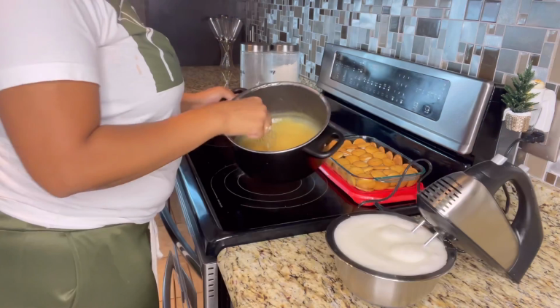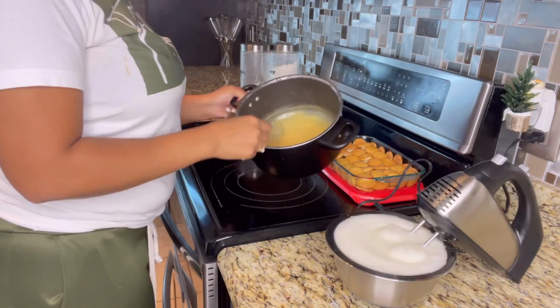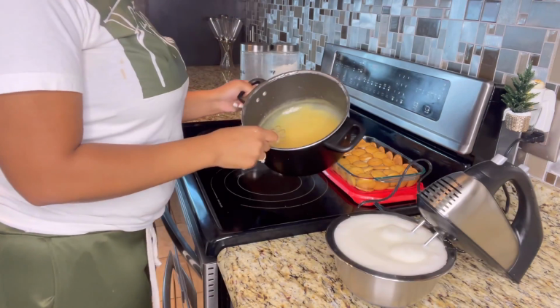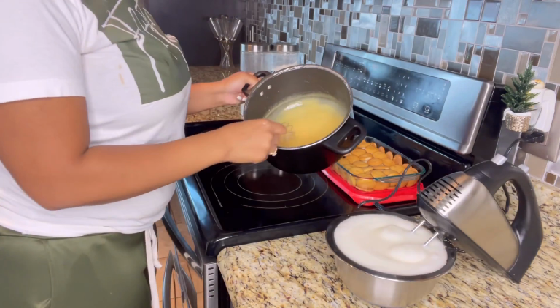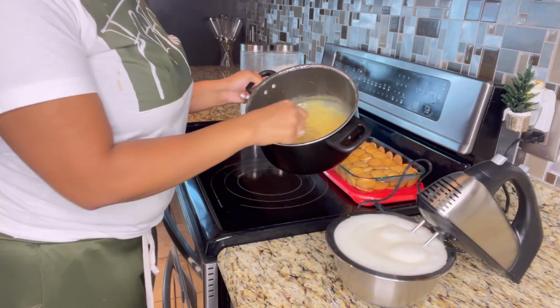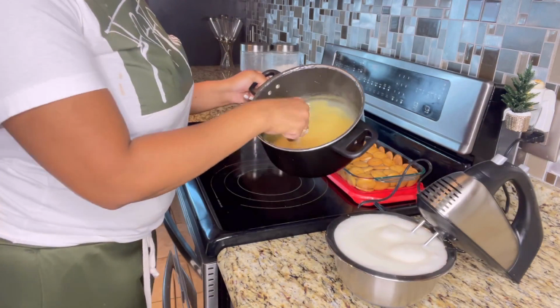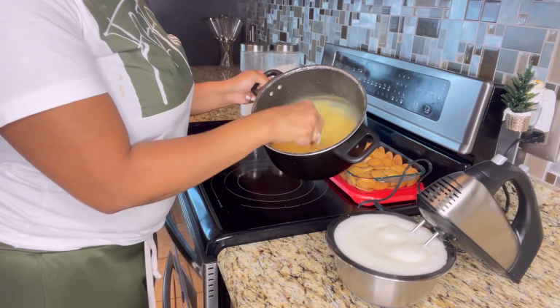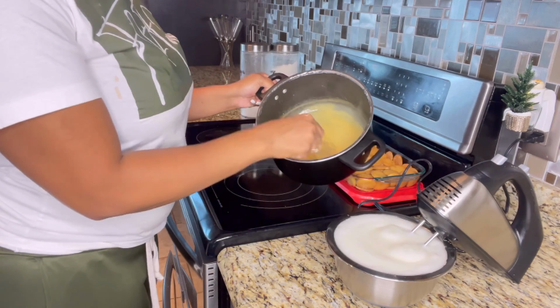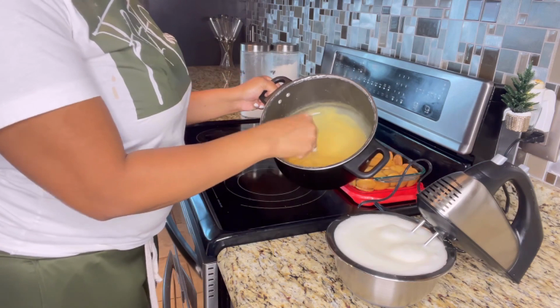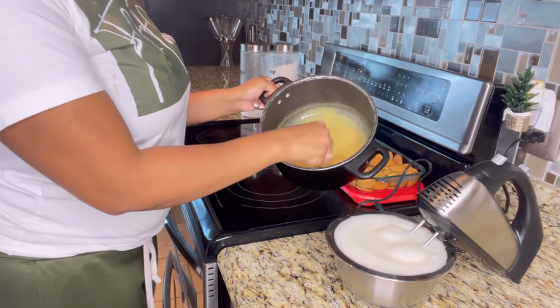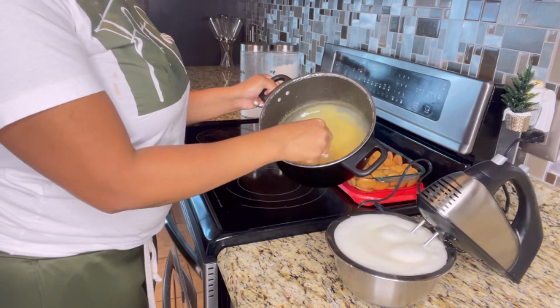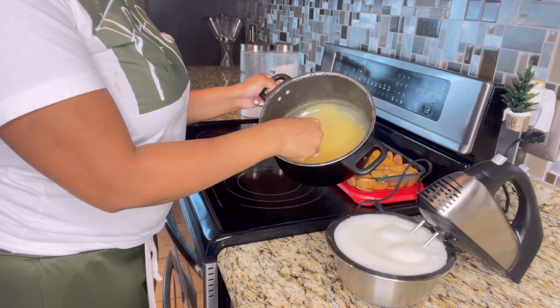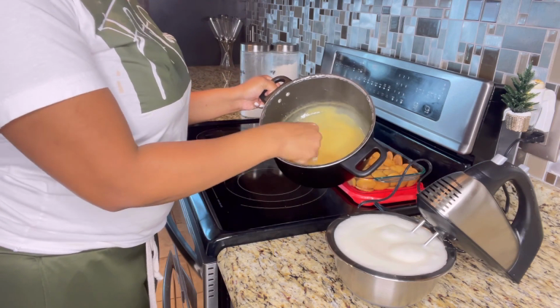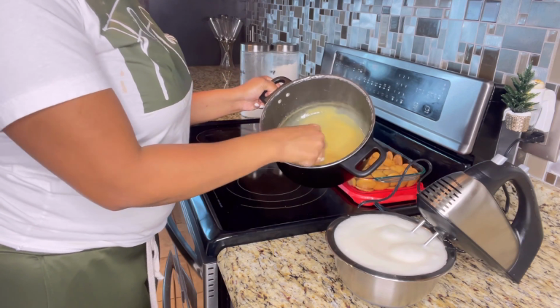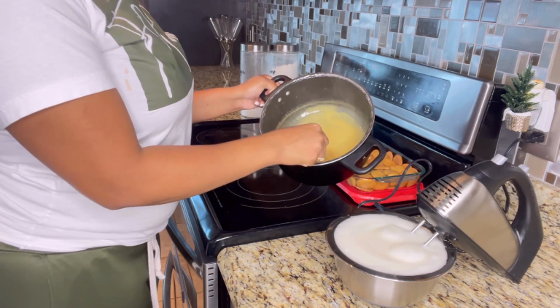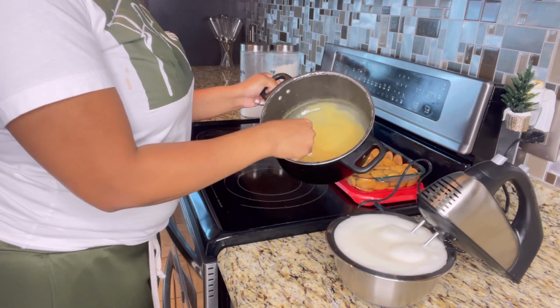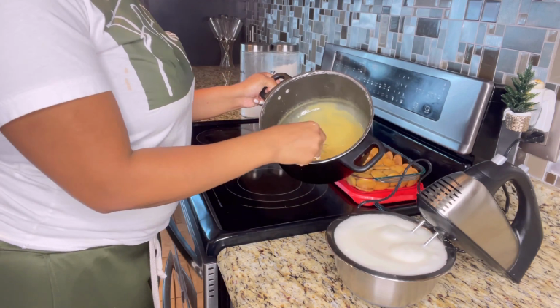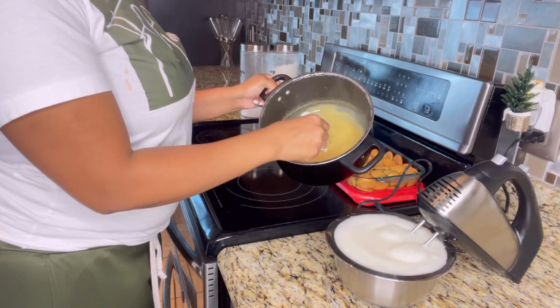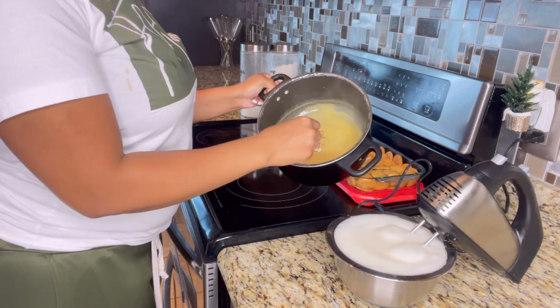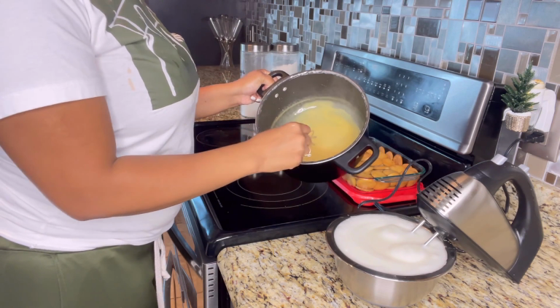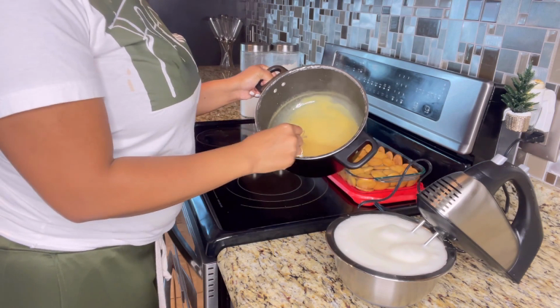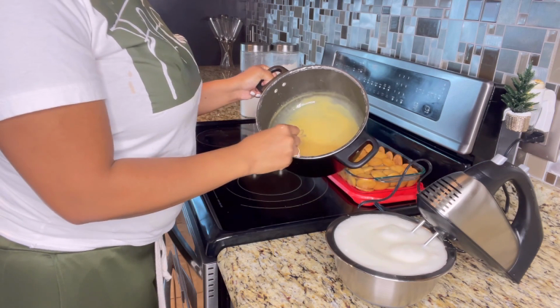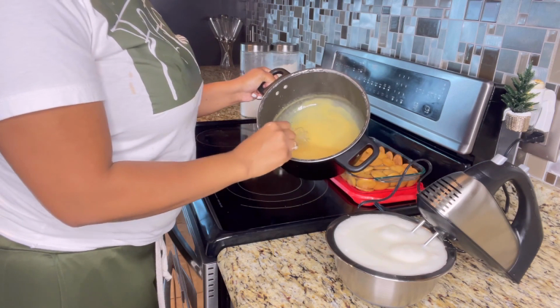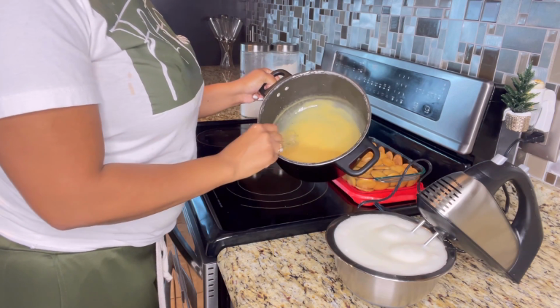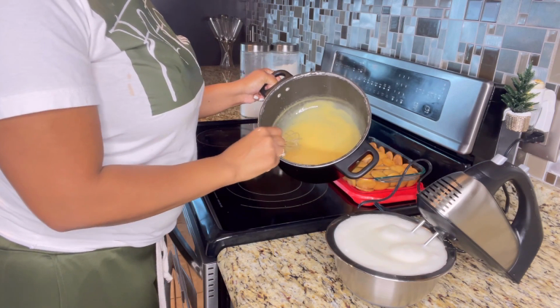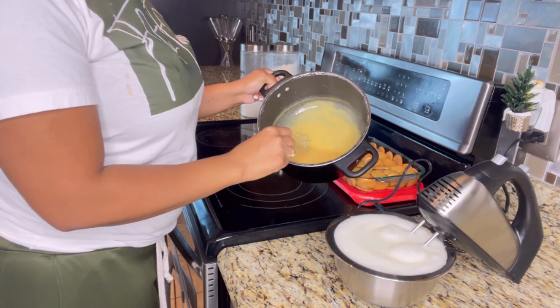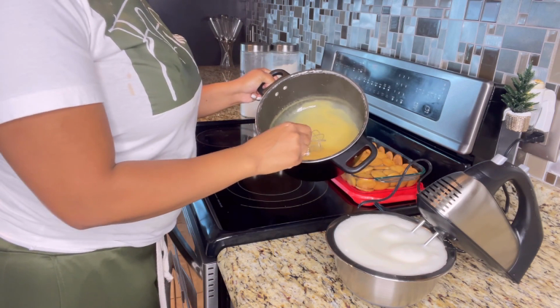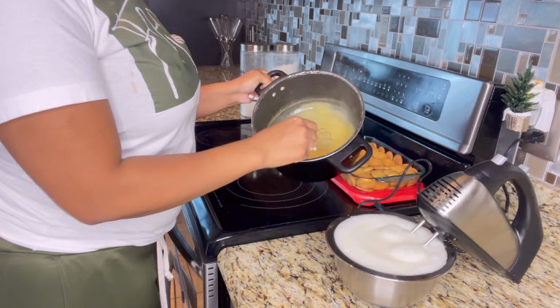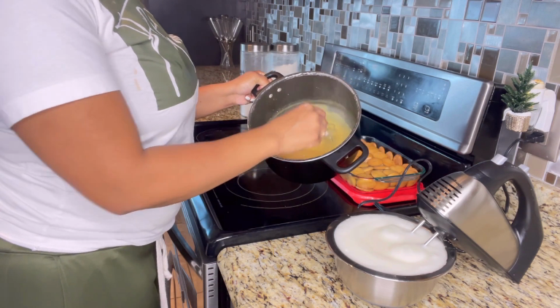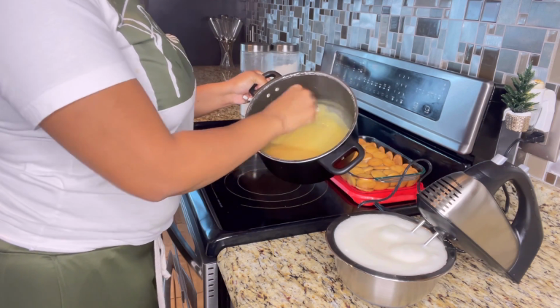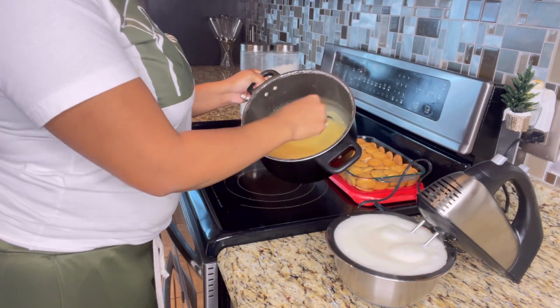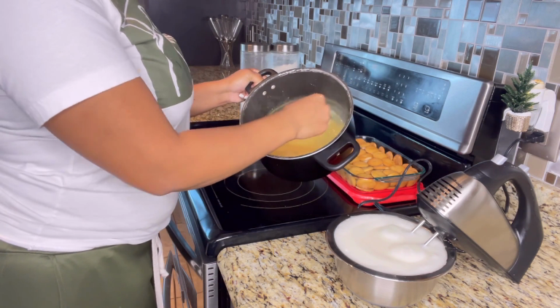I like the consistency of this and I'm going to pour it on top of our cookies and bananas.